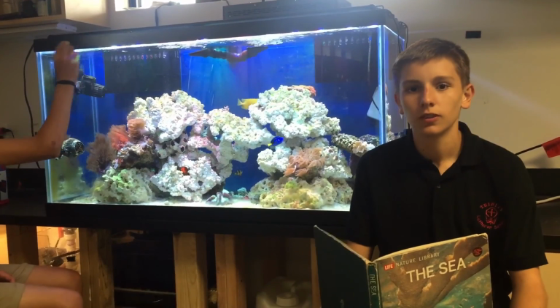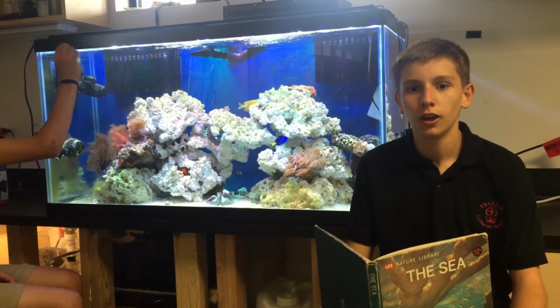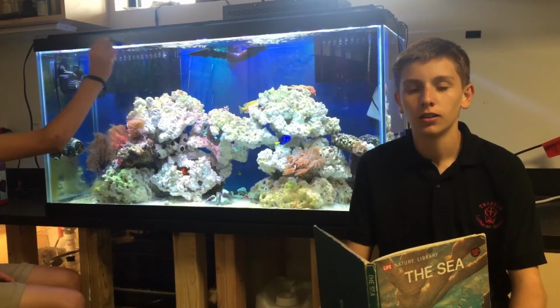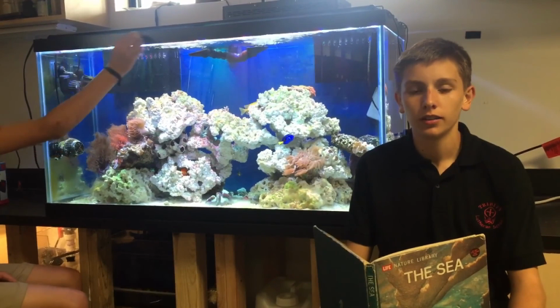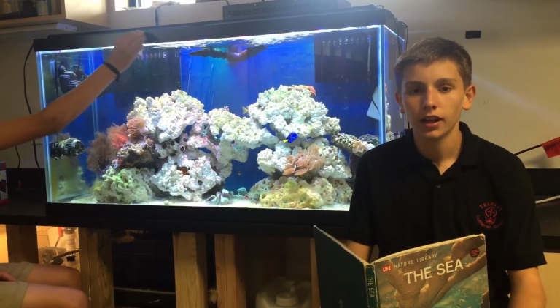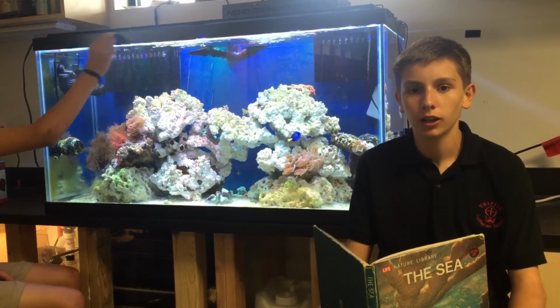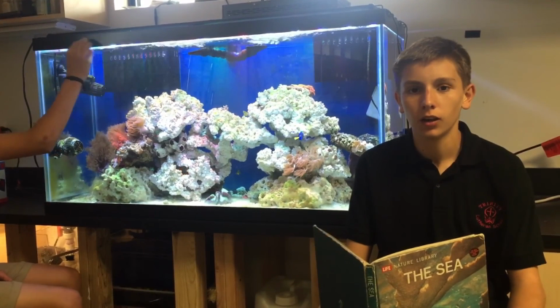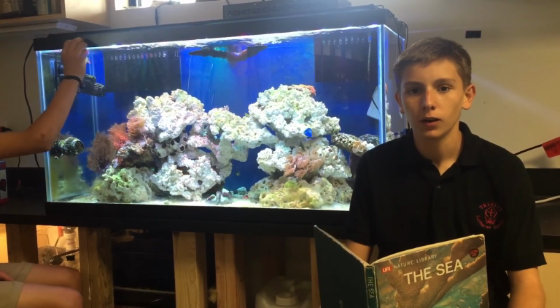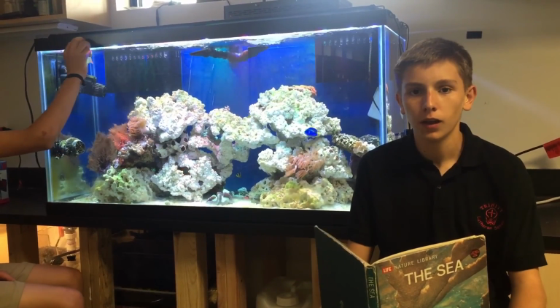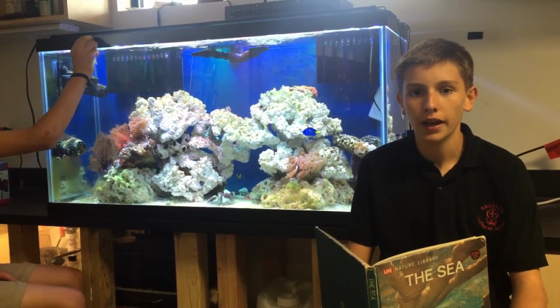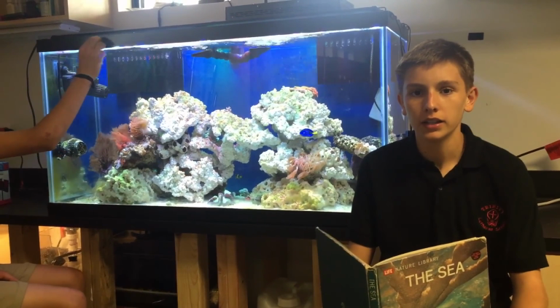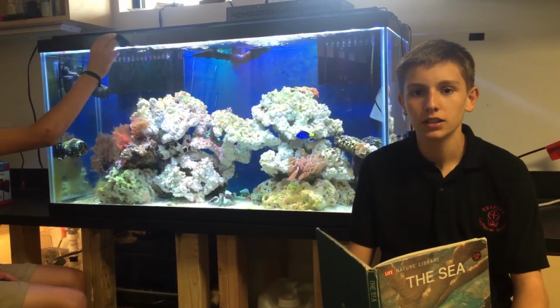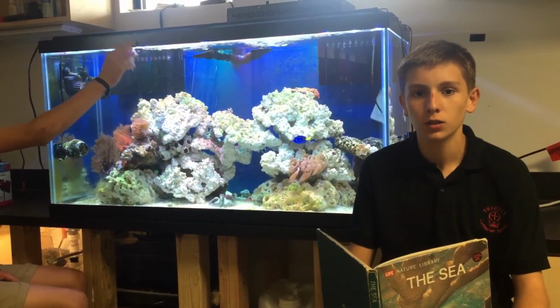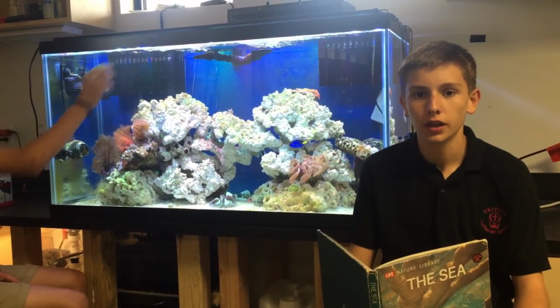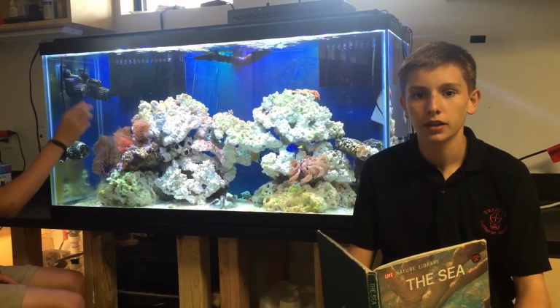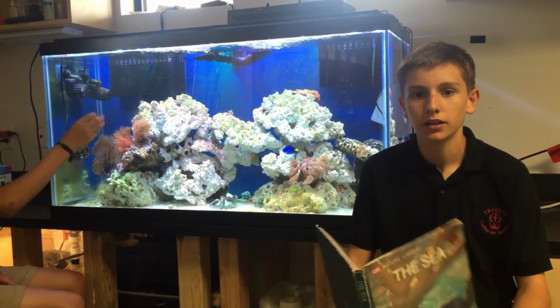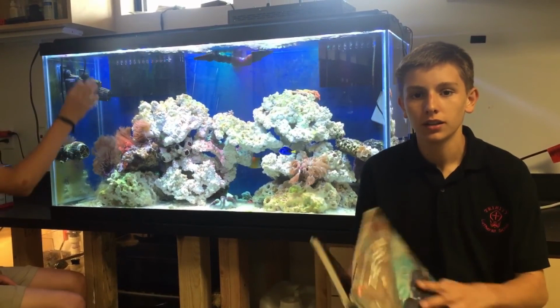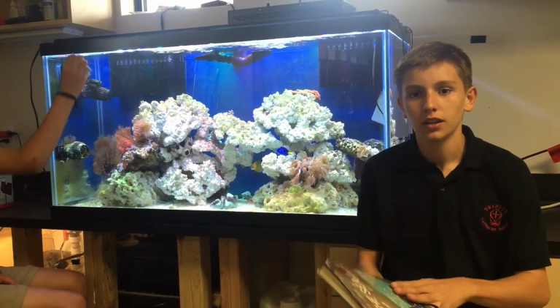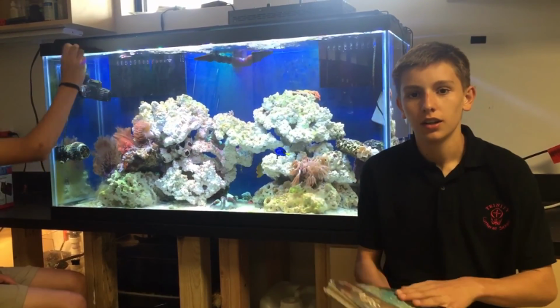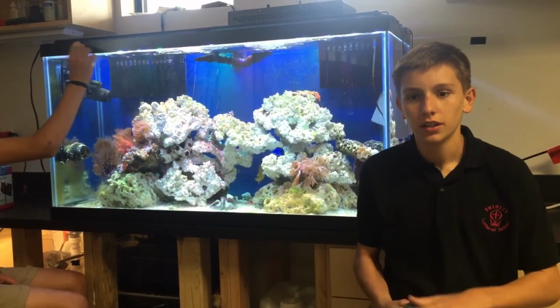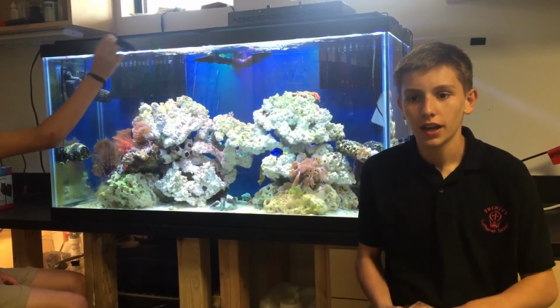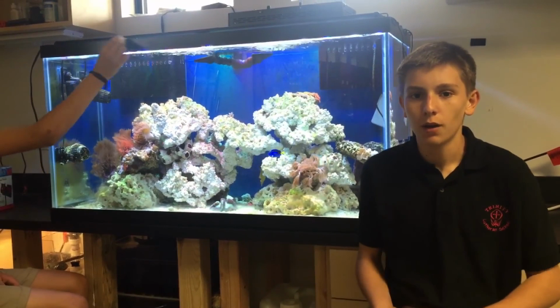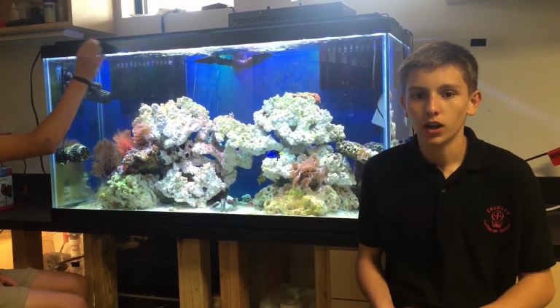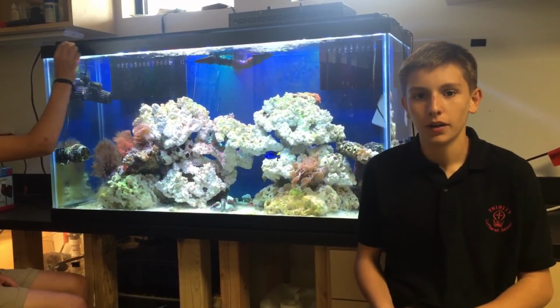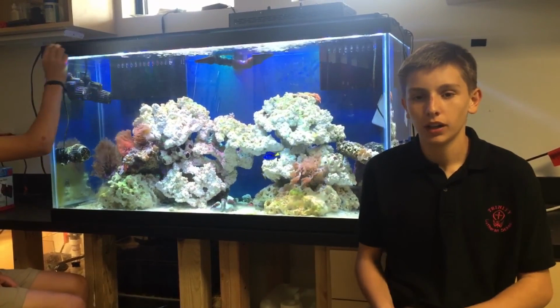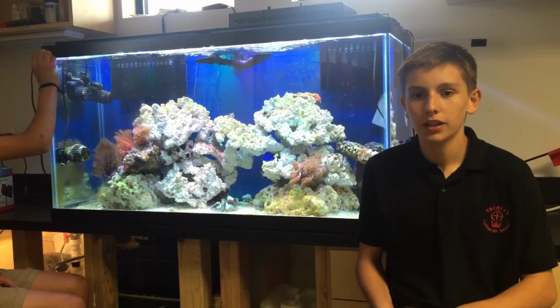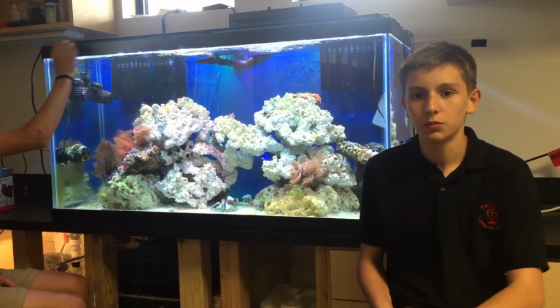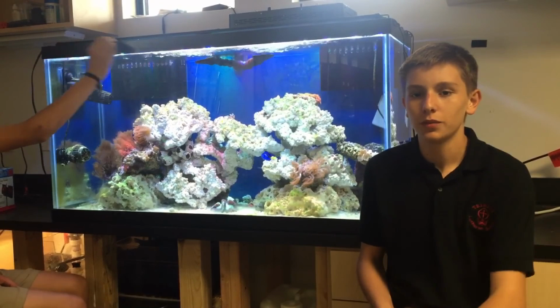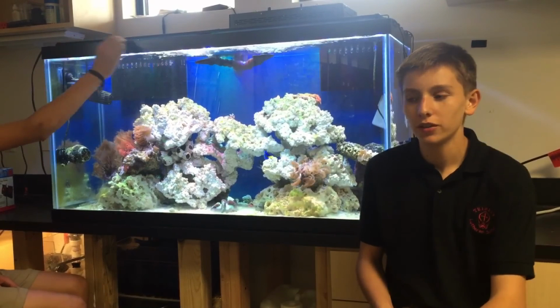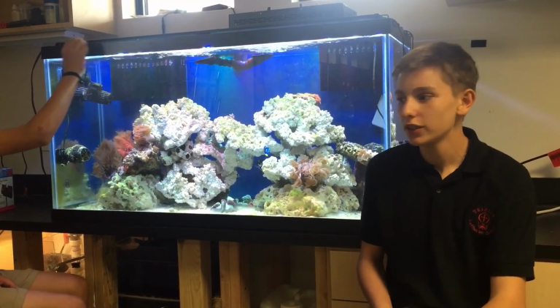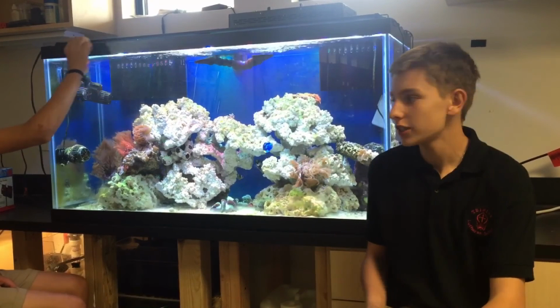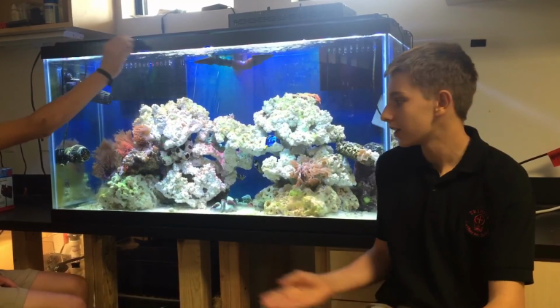Oh, hello. I didn't see you there. Today I'm out here in my classroom with my new fish tank.